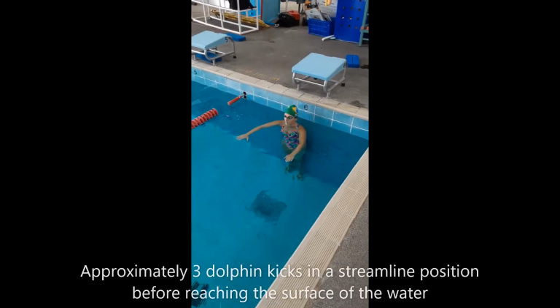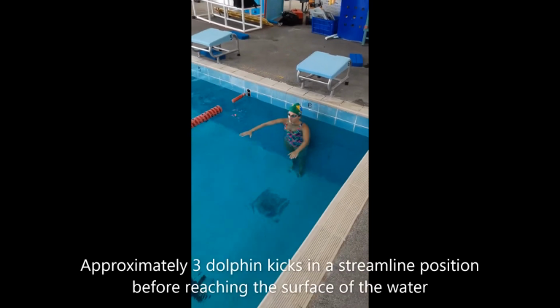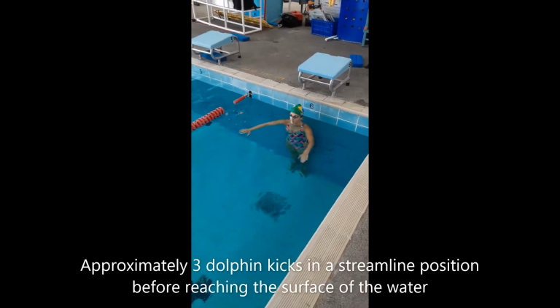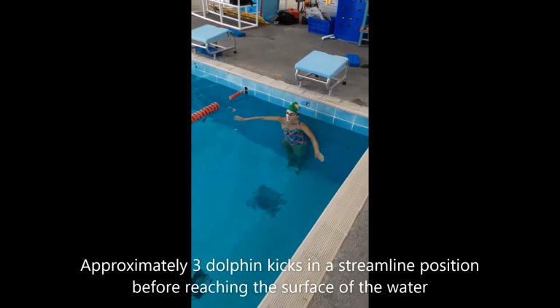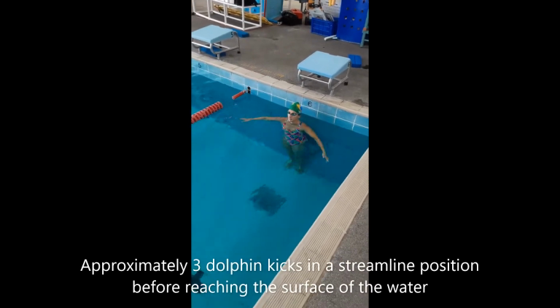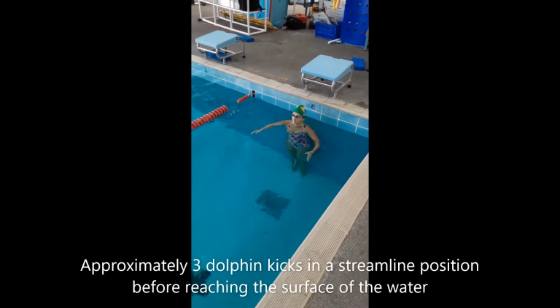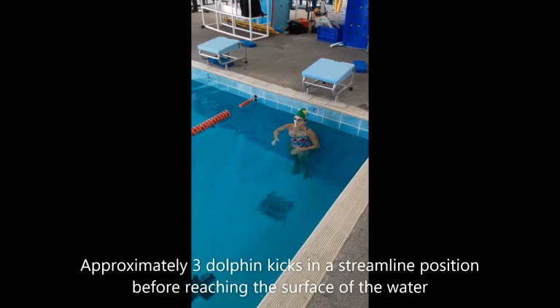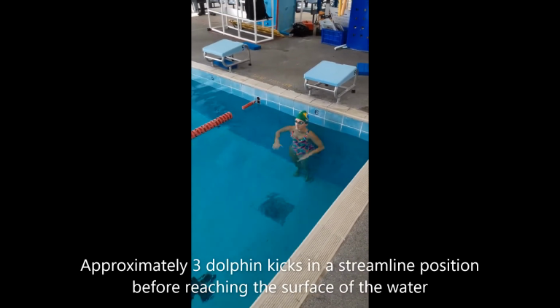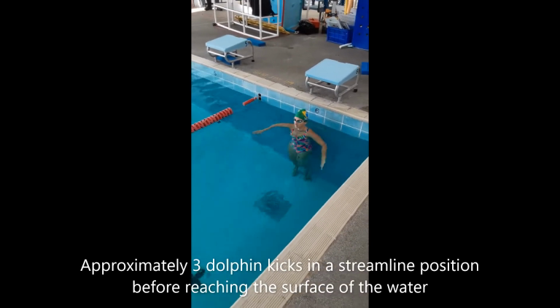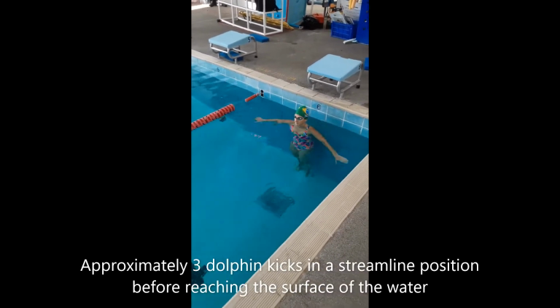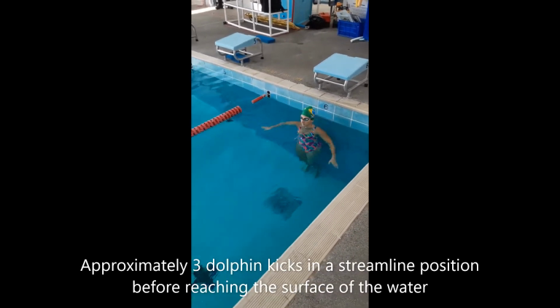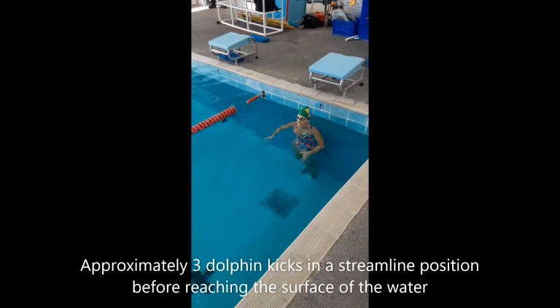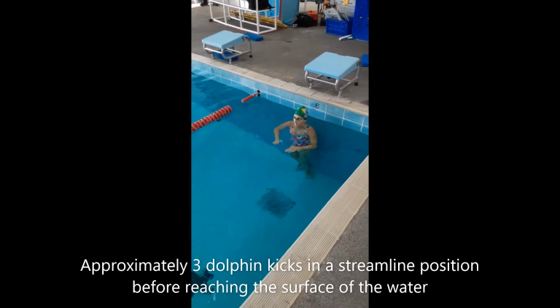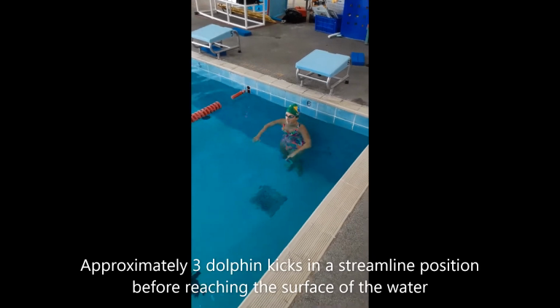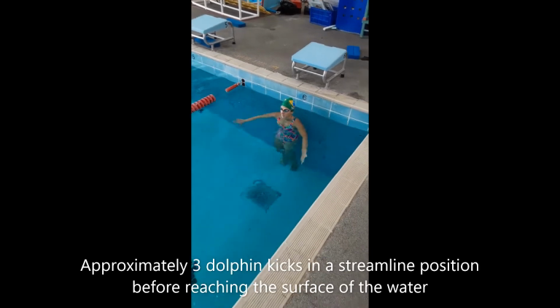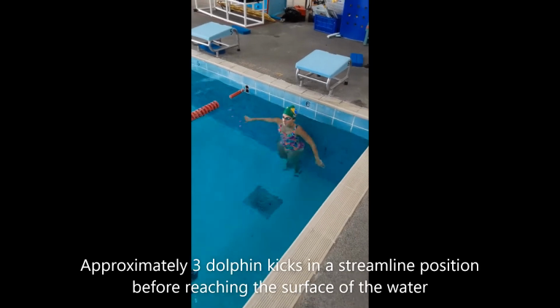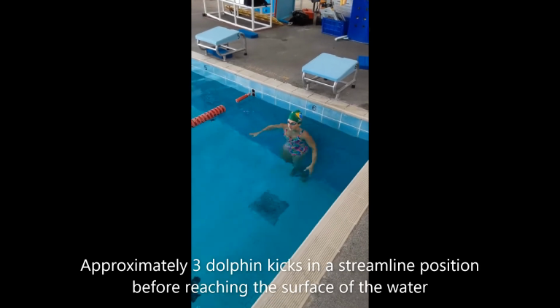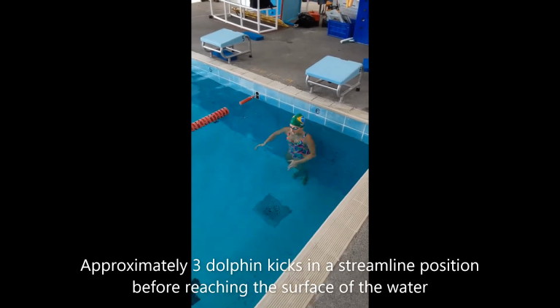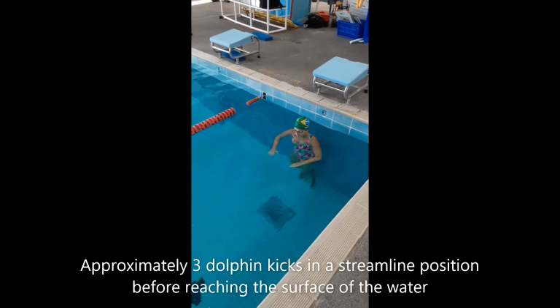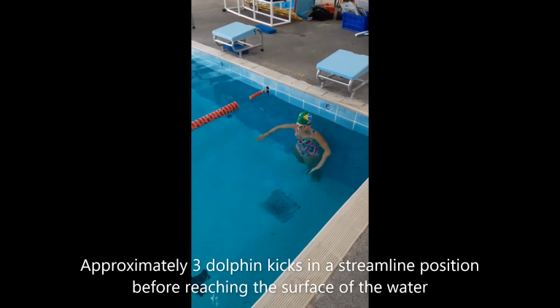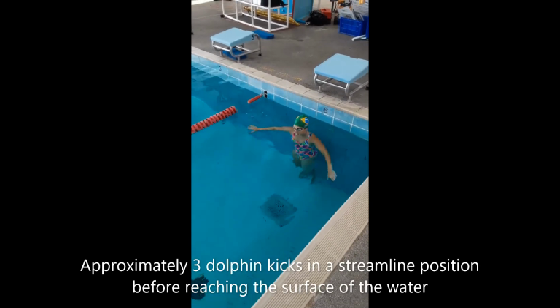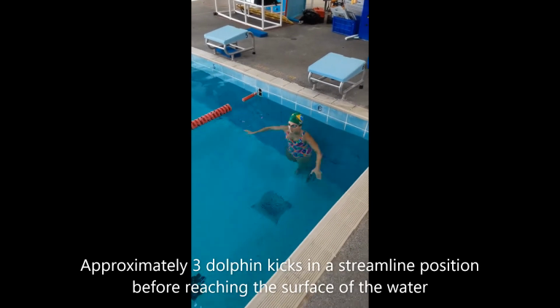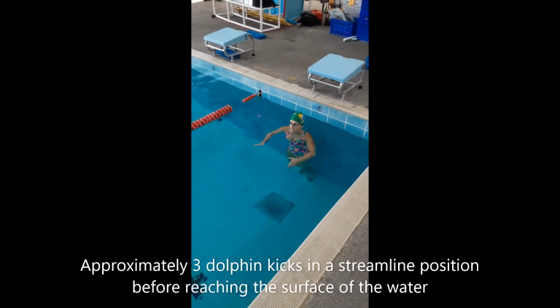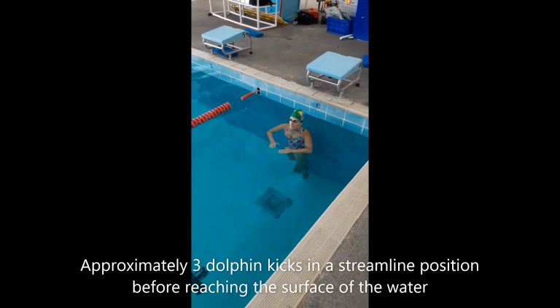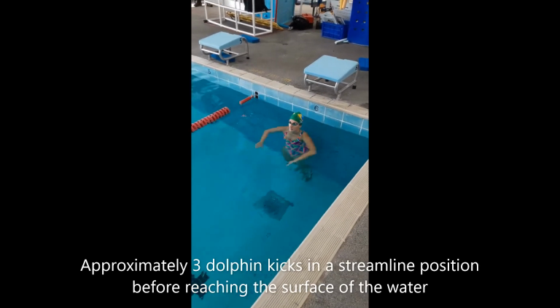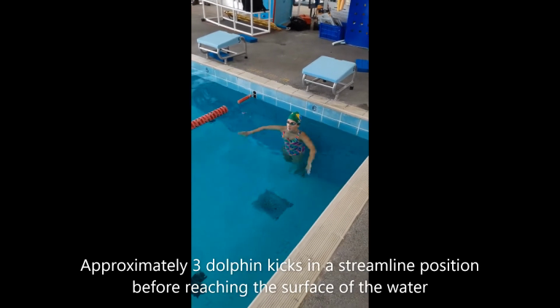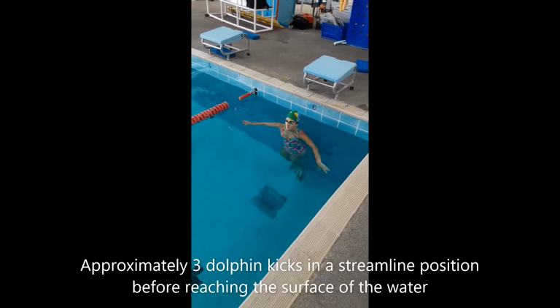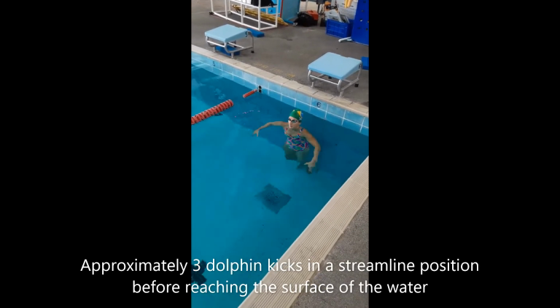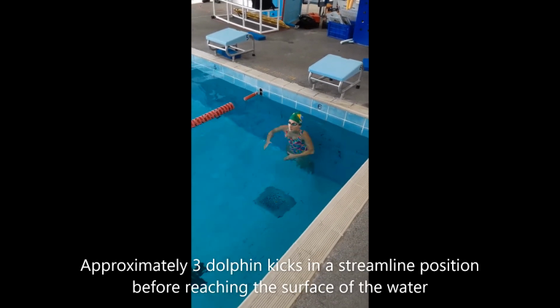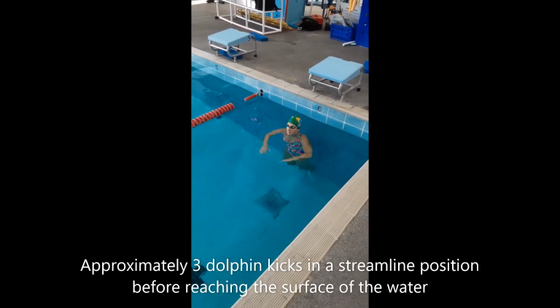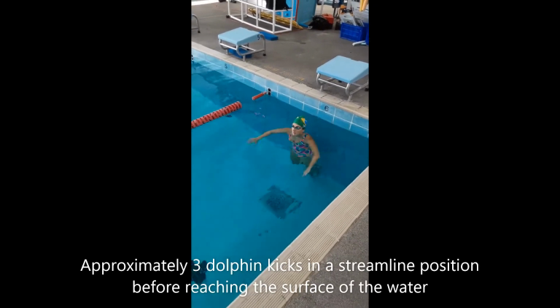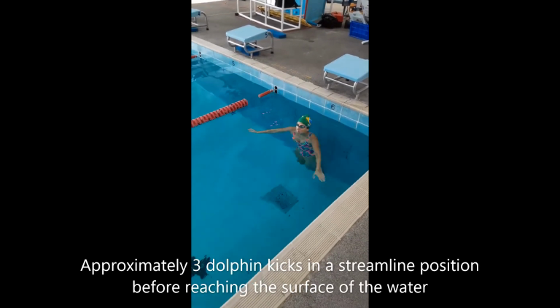So this time we're going to have a push start for freestyle and we're going to have a streamline with three dolphin kicks to the surface.